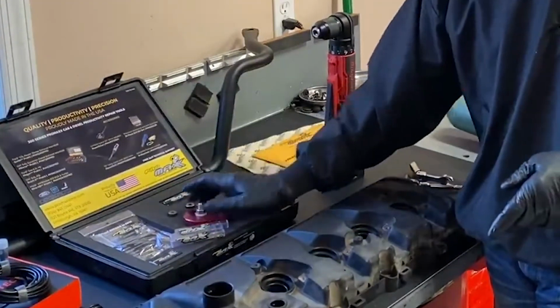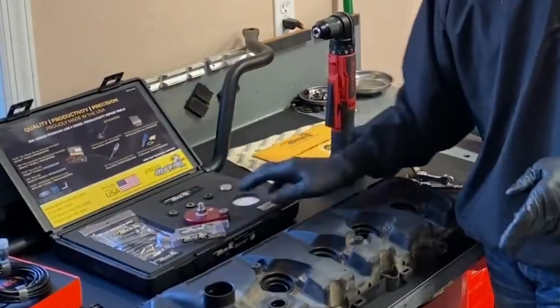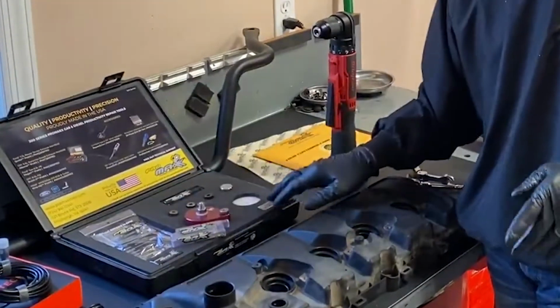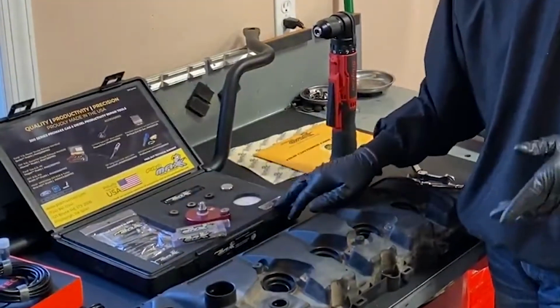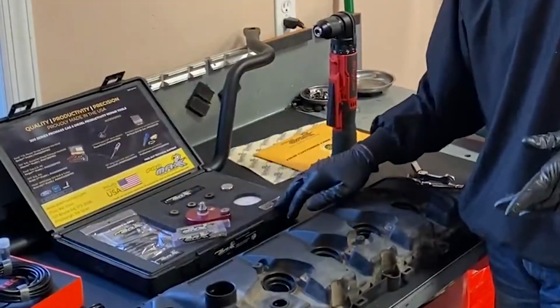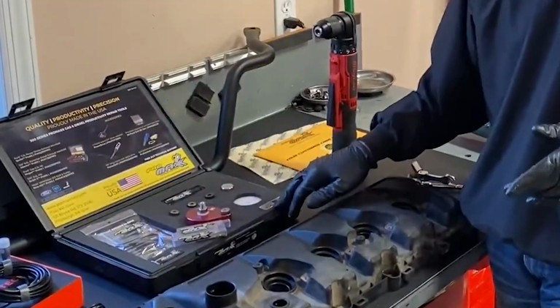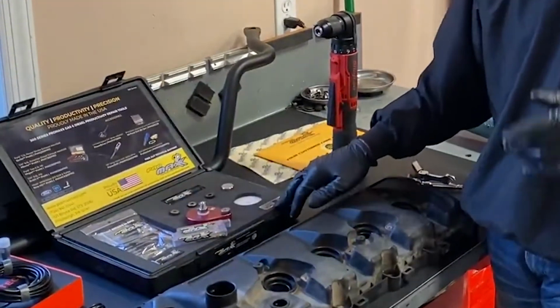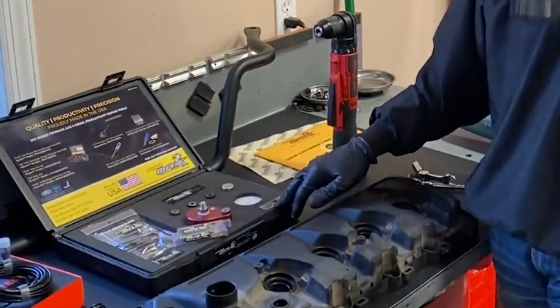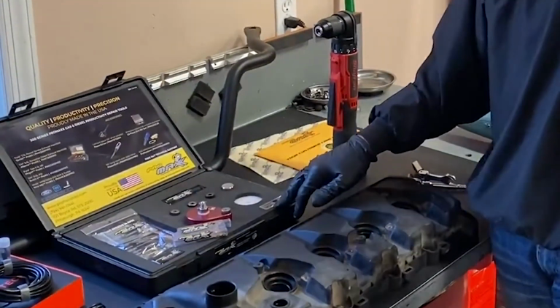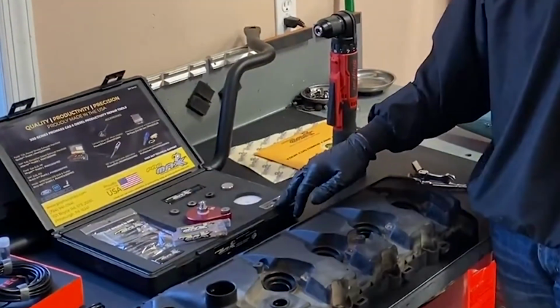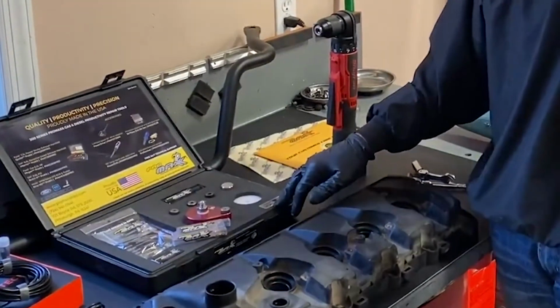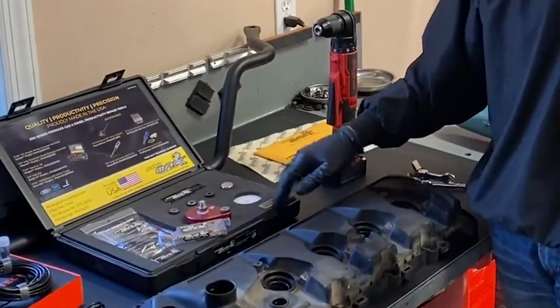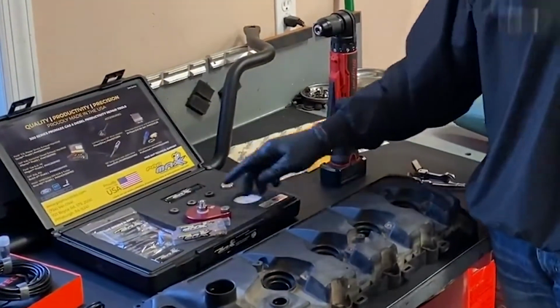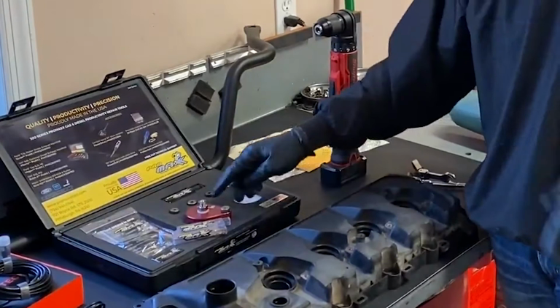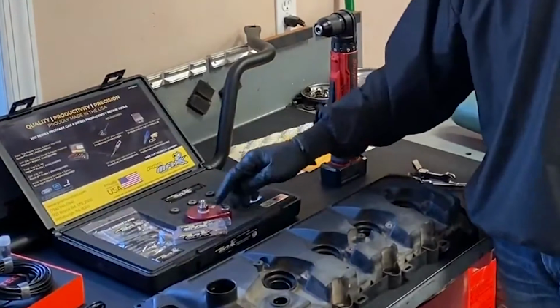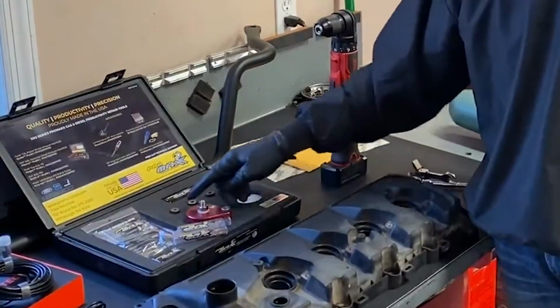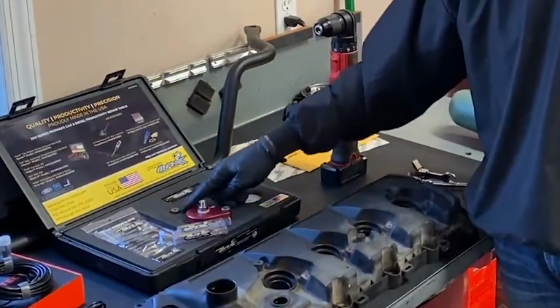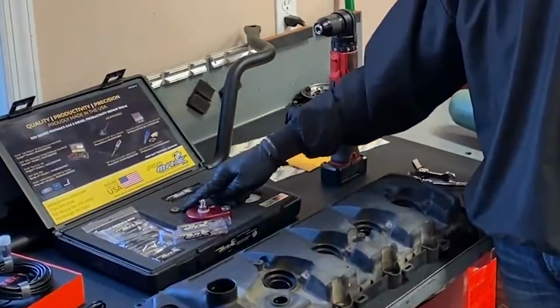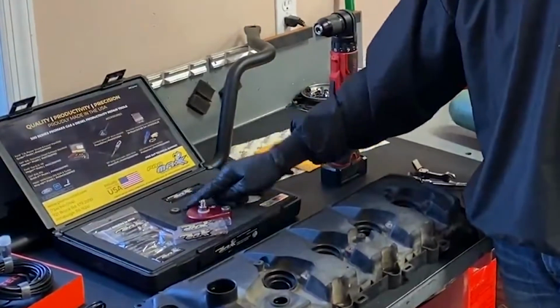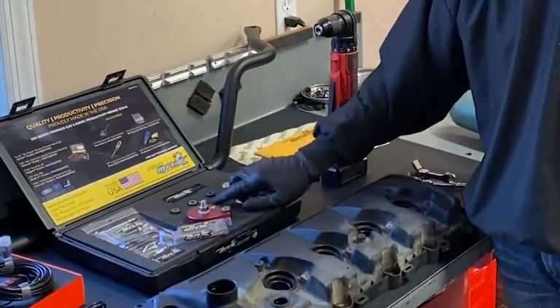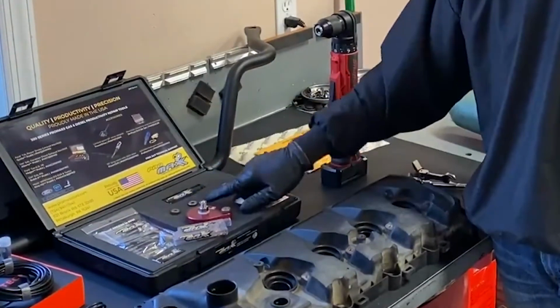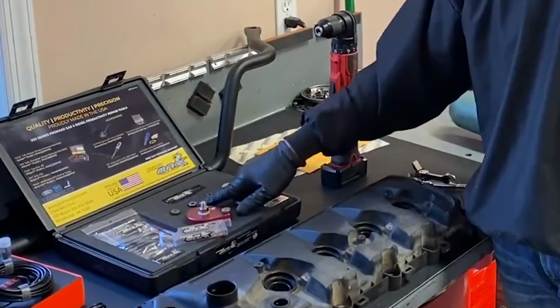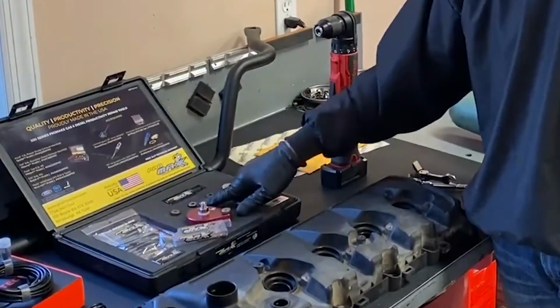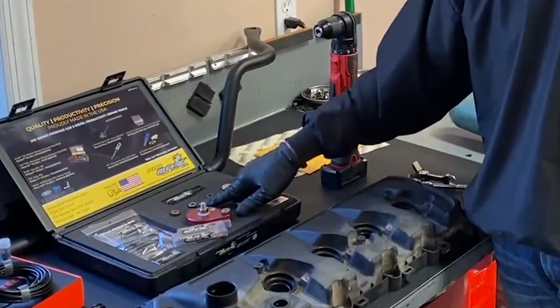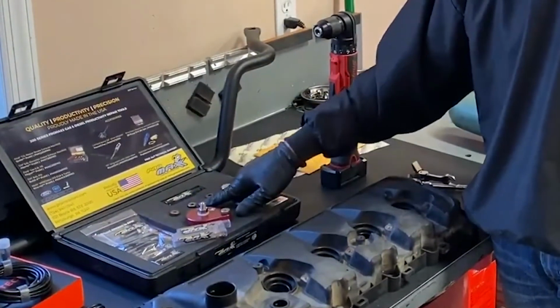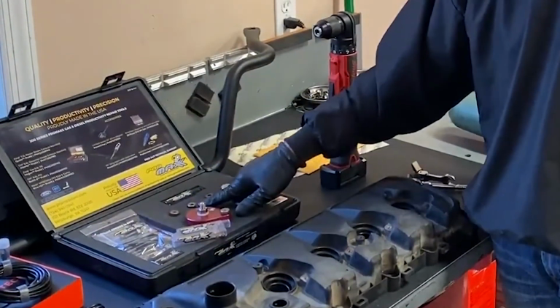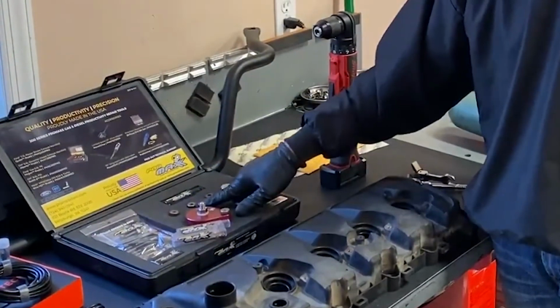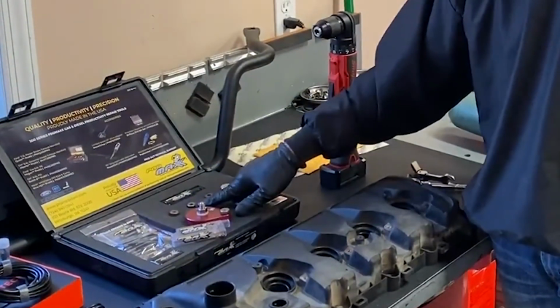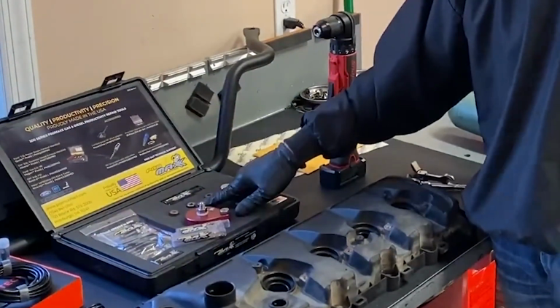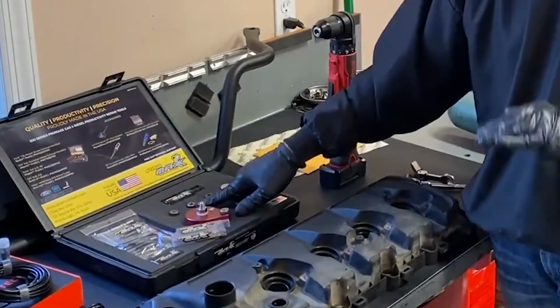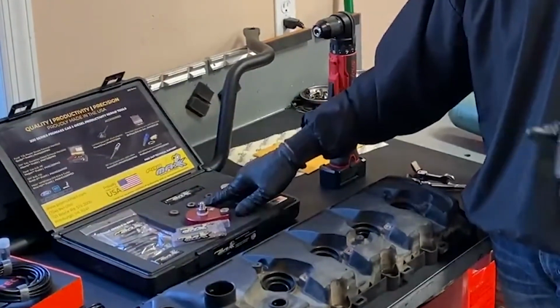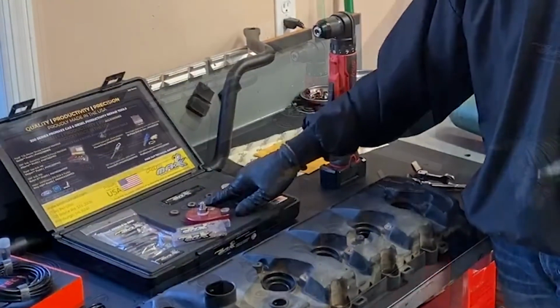It does come with what we call an extractorless method. It allows you to drill it out, and then we're going to have a tap bushing to tap it out.